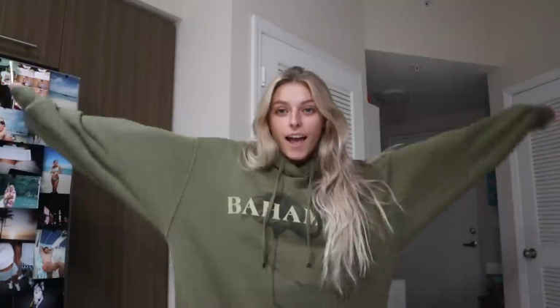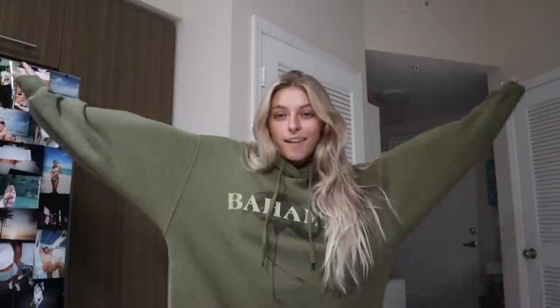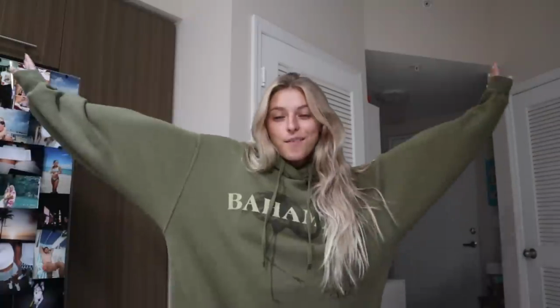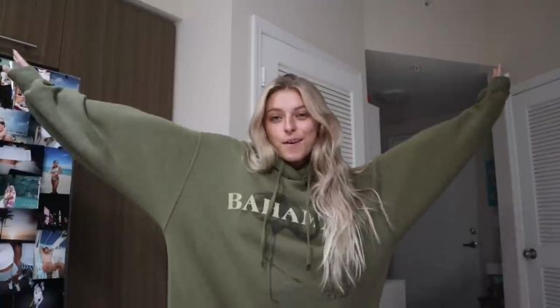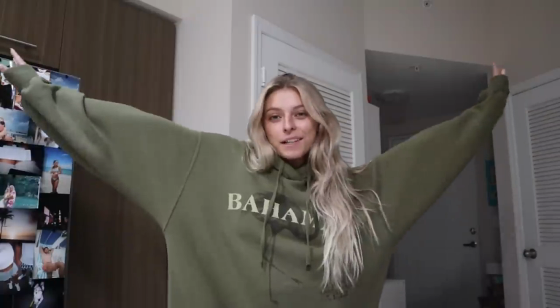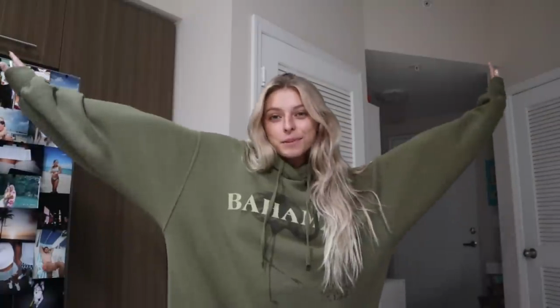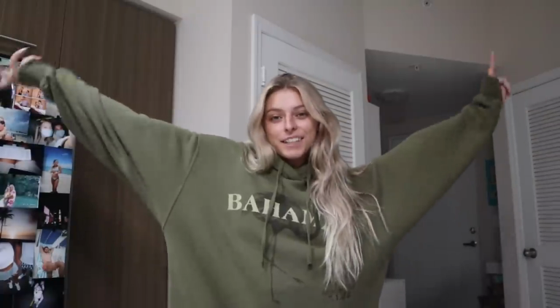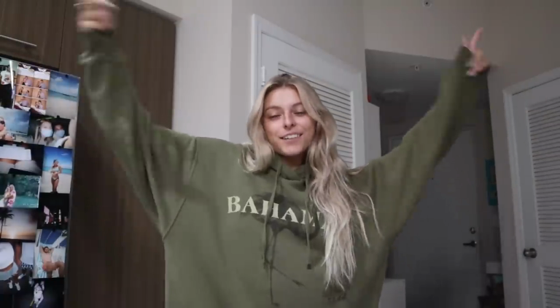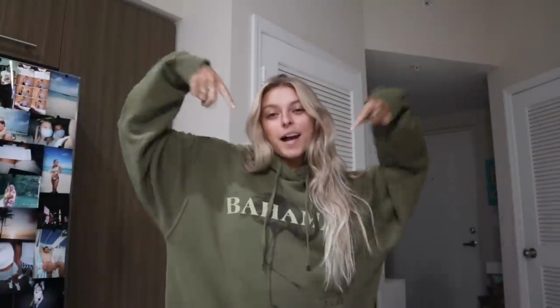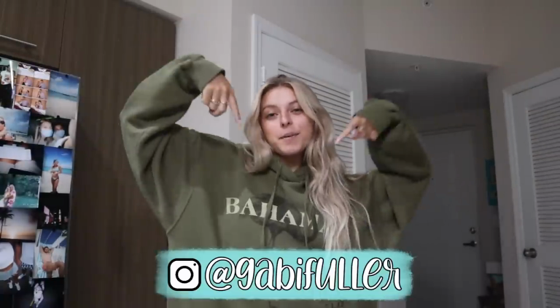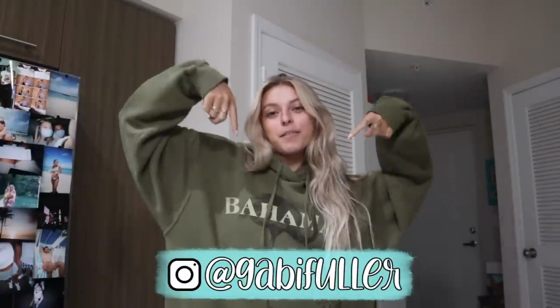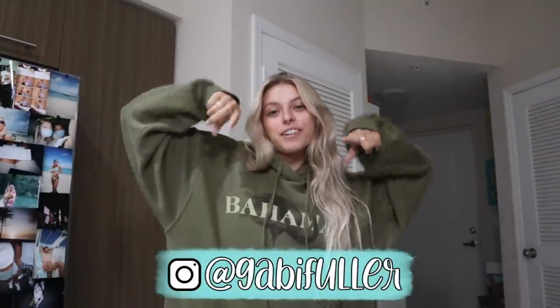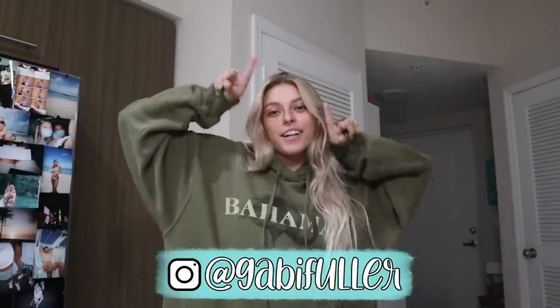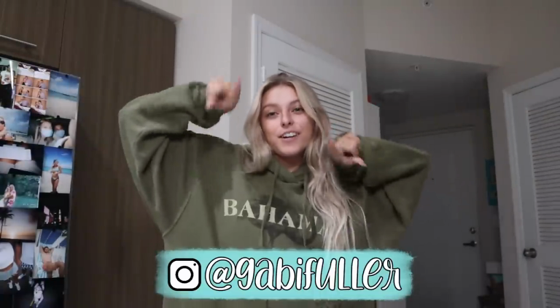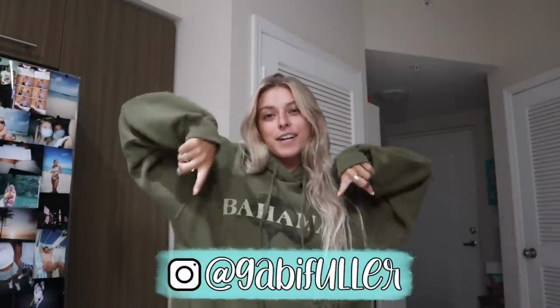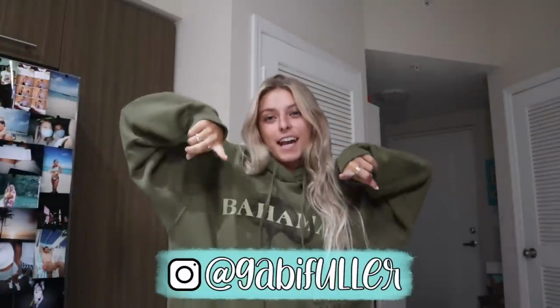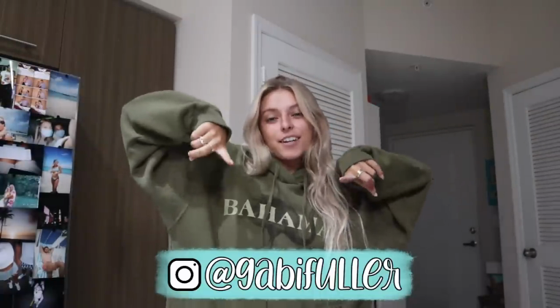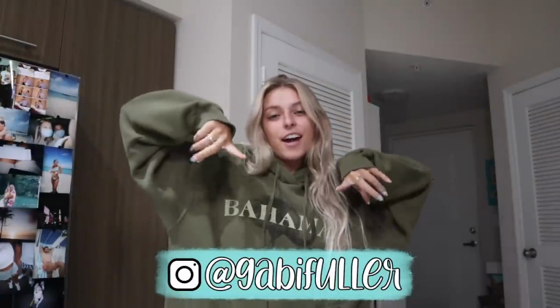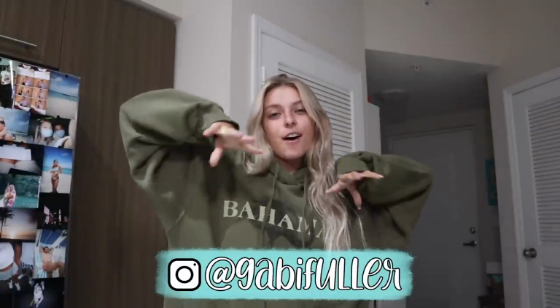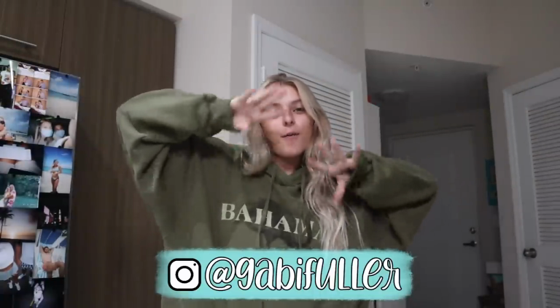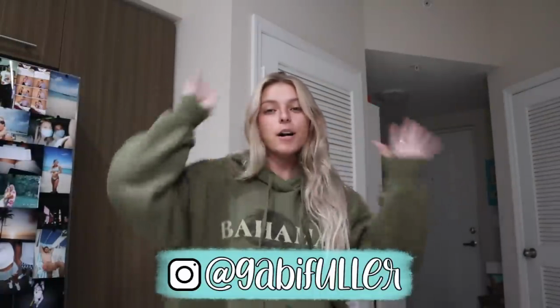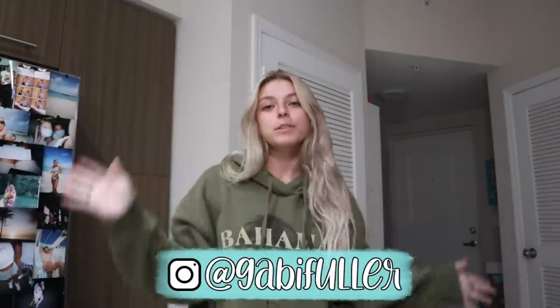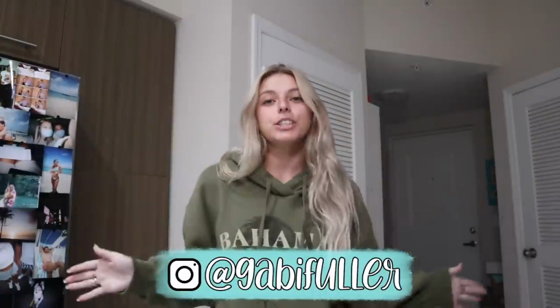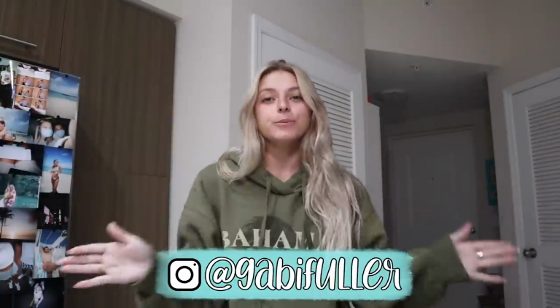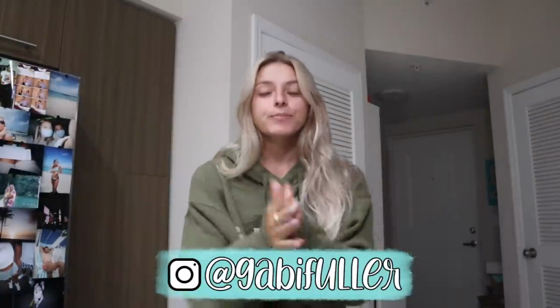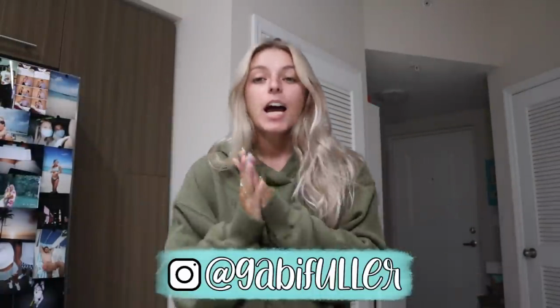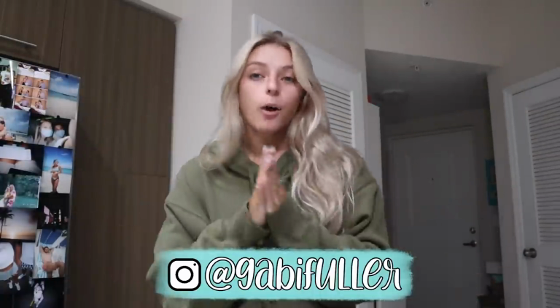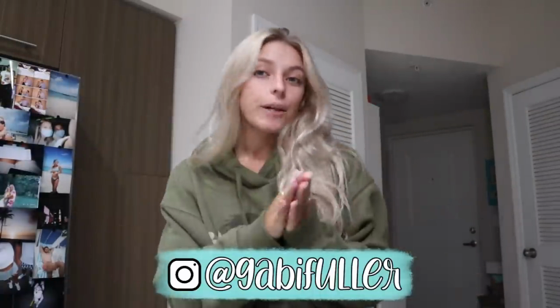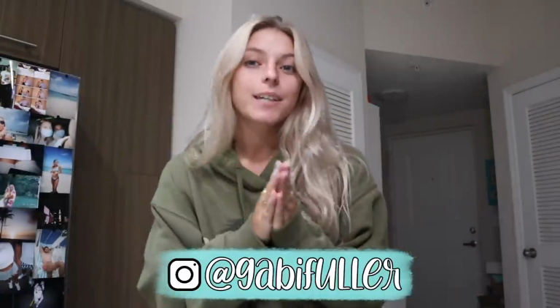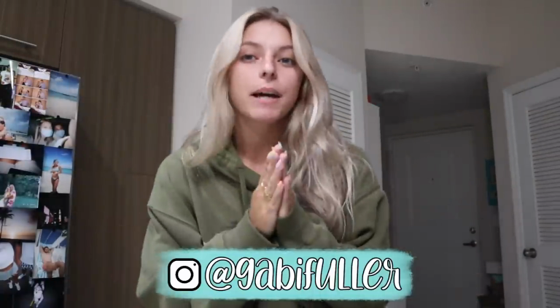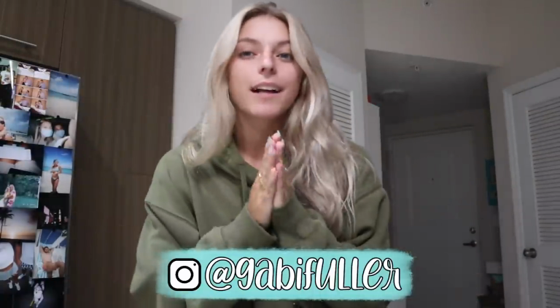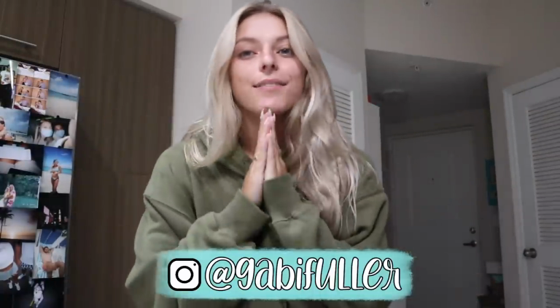Hello, welcome back to my channel. I'm Gavin, if you didn't know — now you know — and welcome to a weekend in my life.